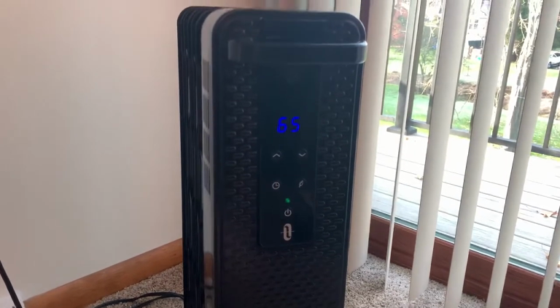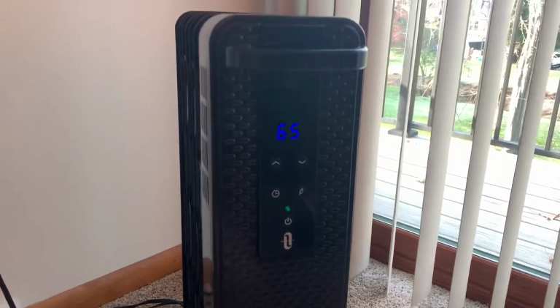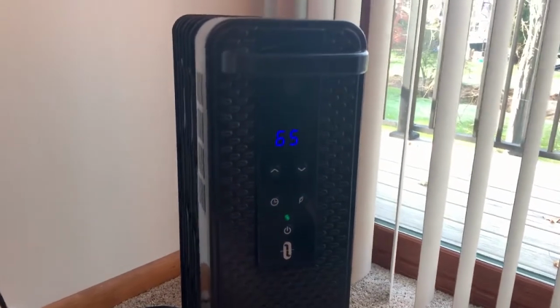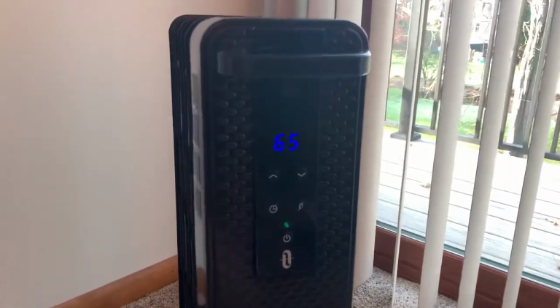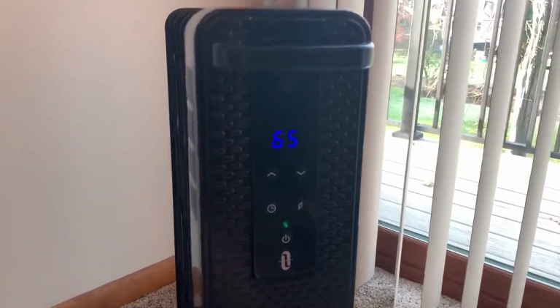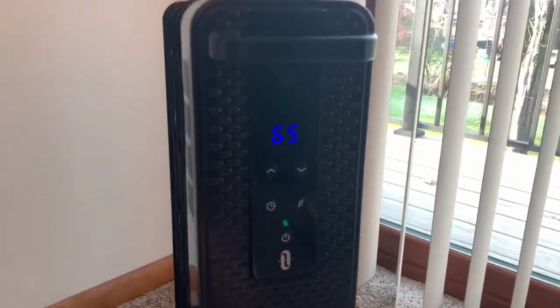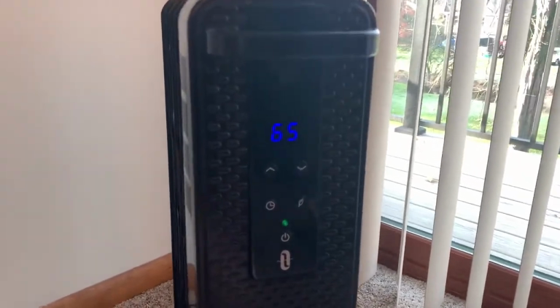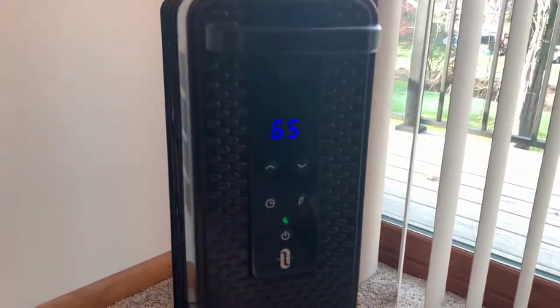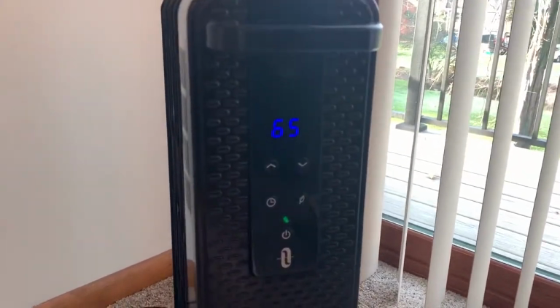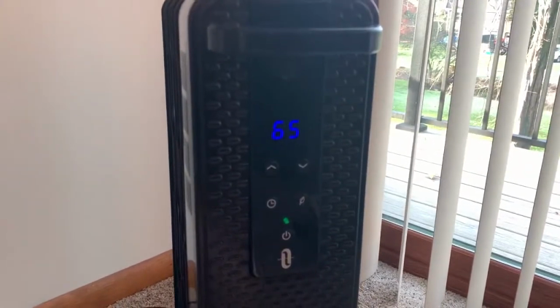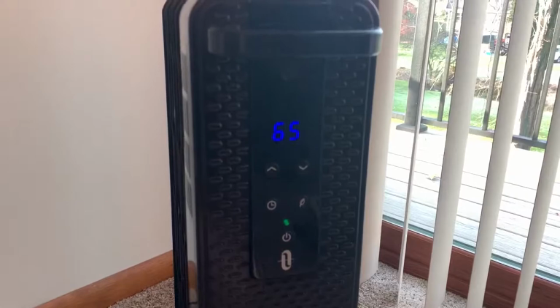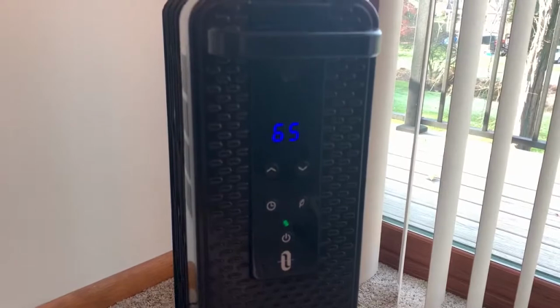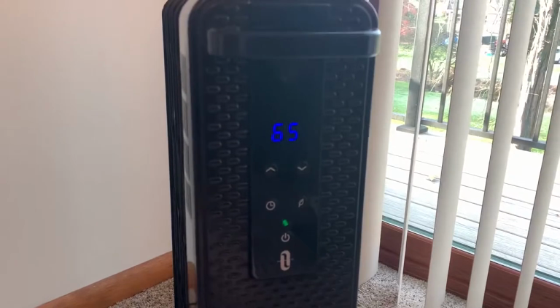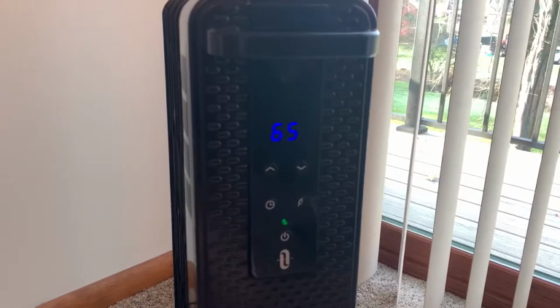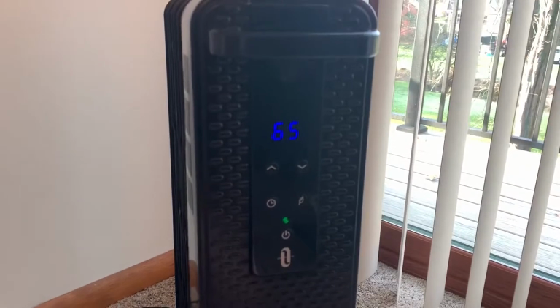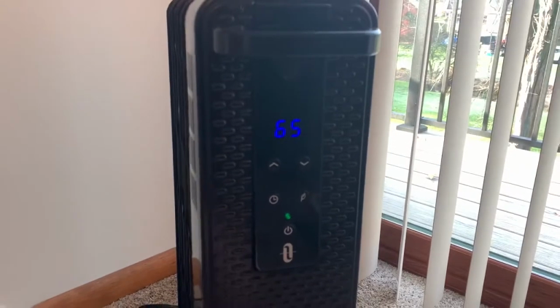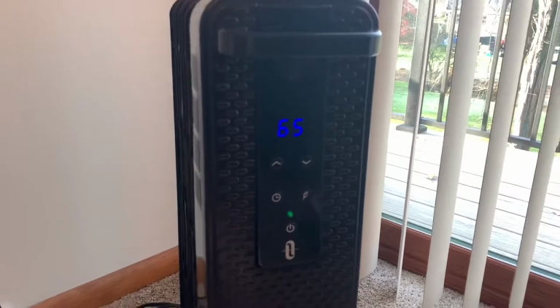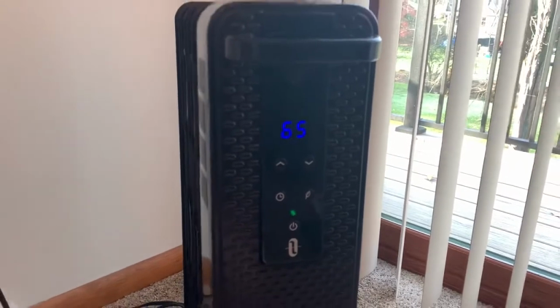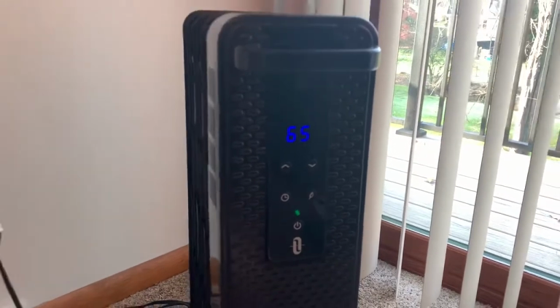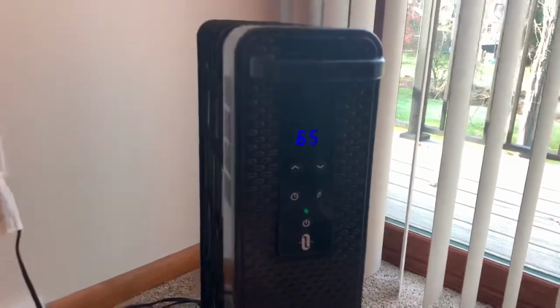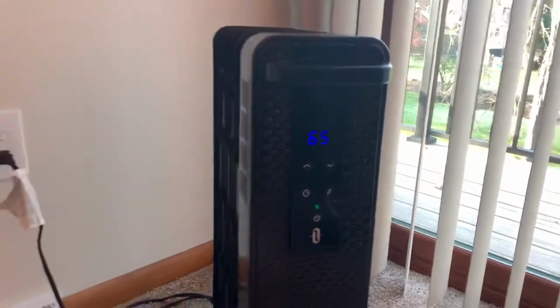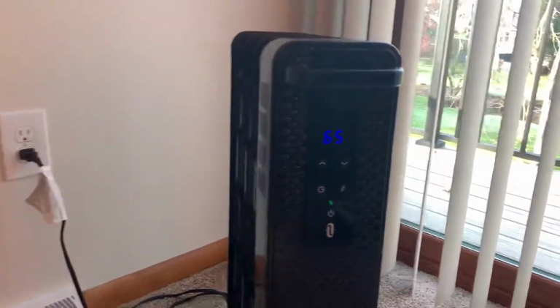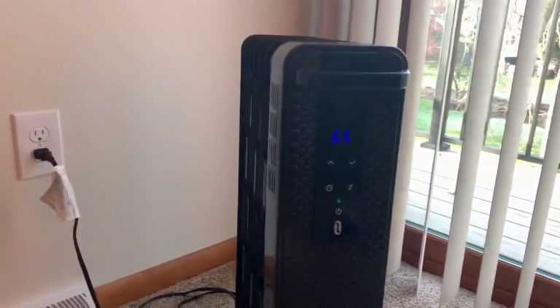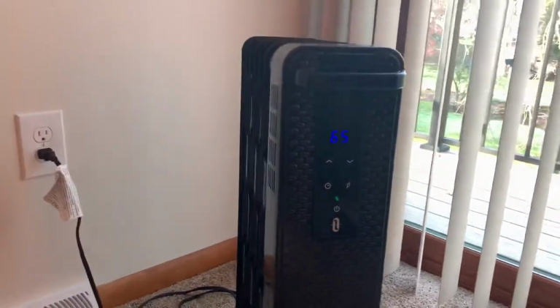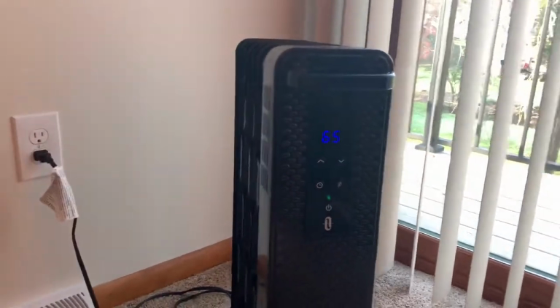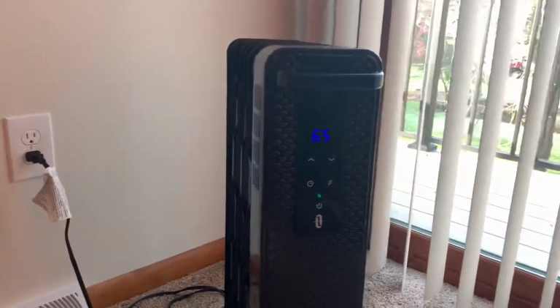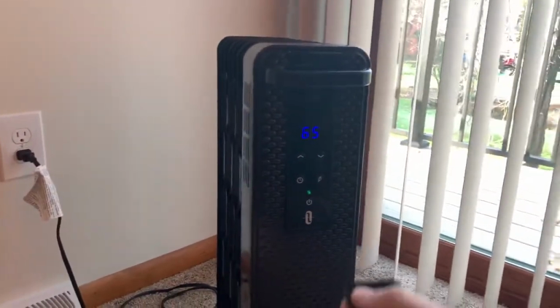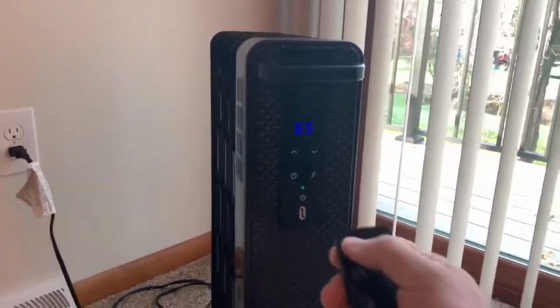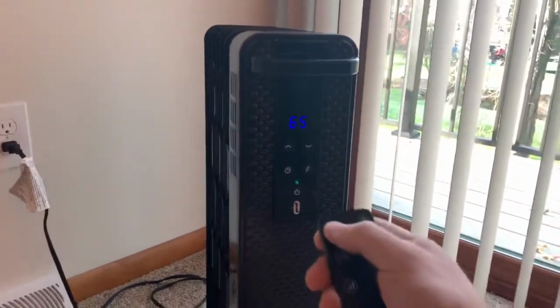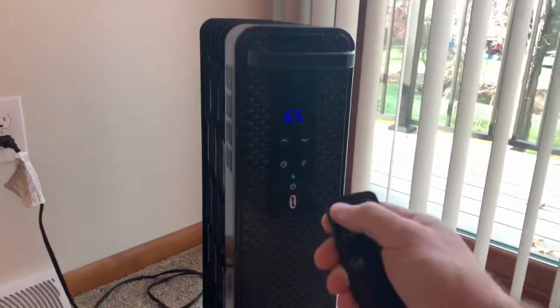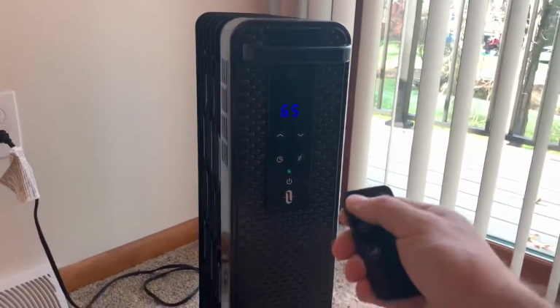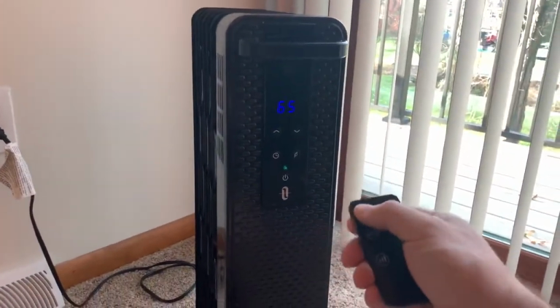However, this does work — it stays at 65. So I'm not going to unplug it; we're just going to use the remote.